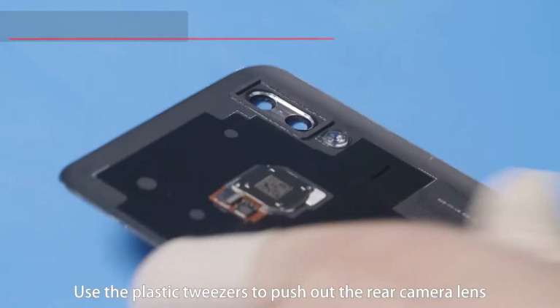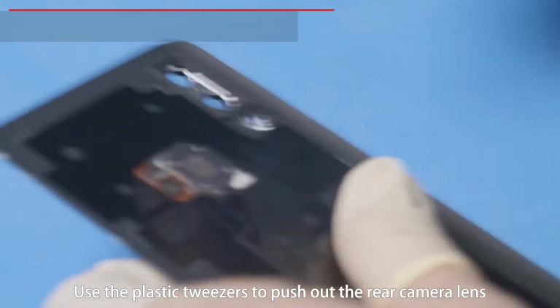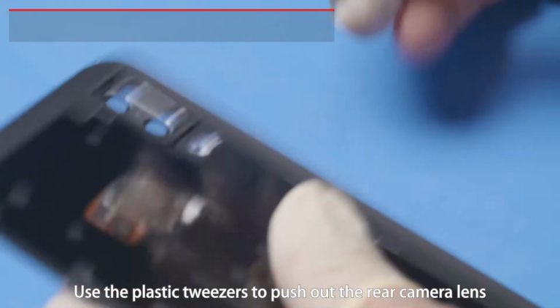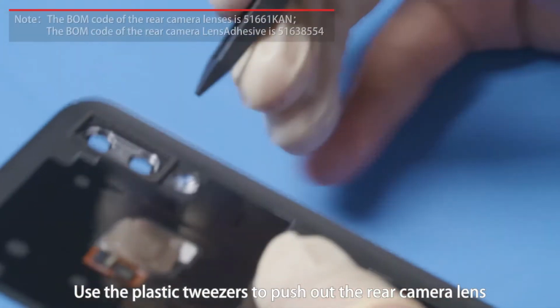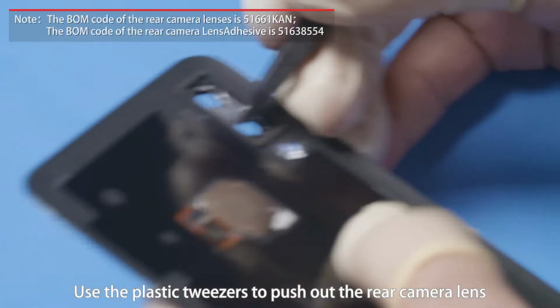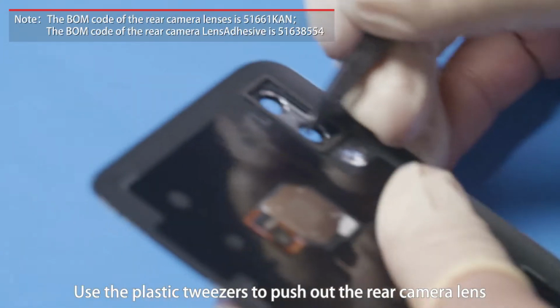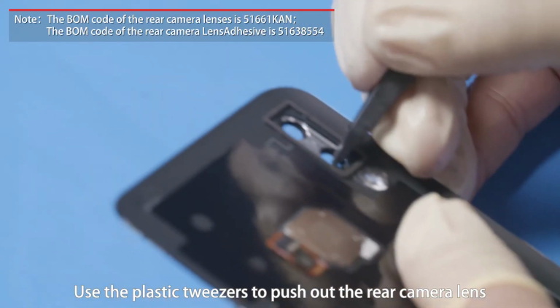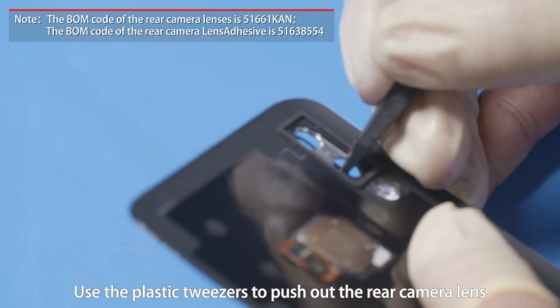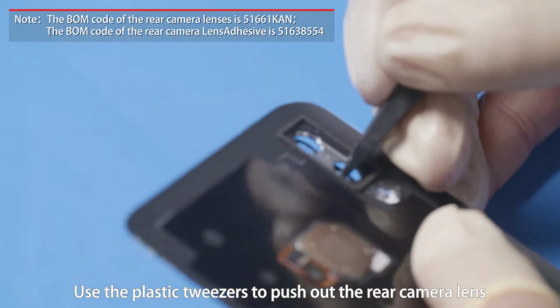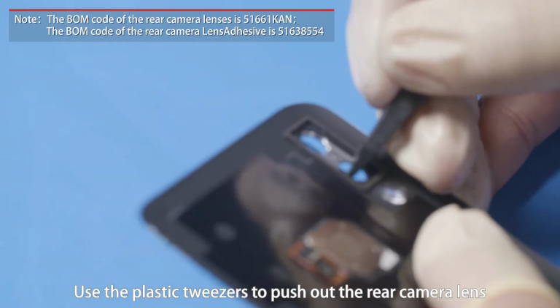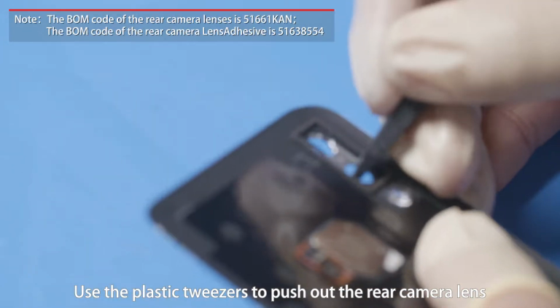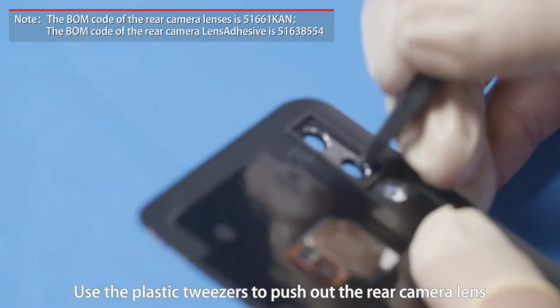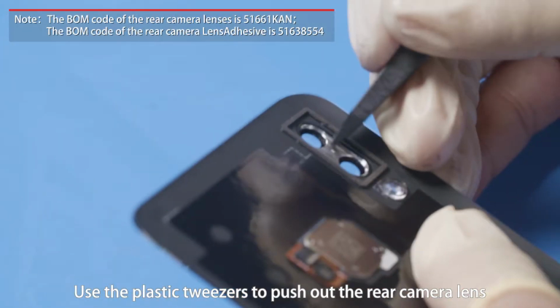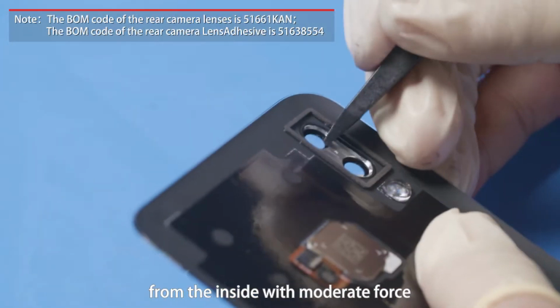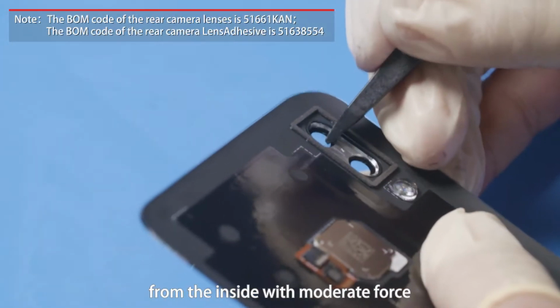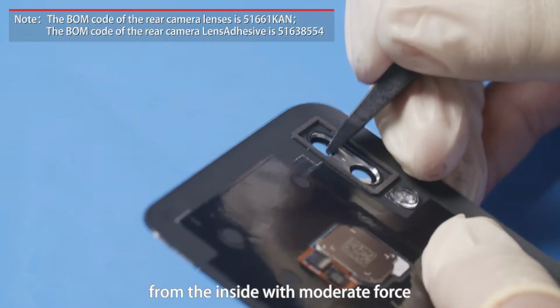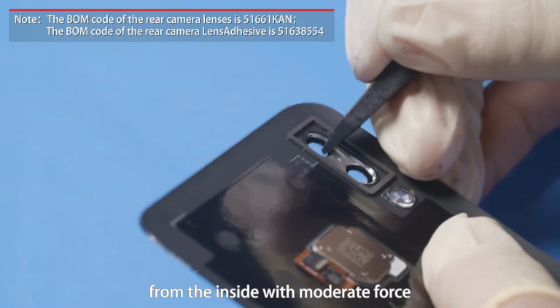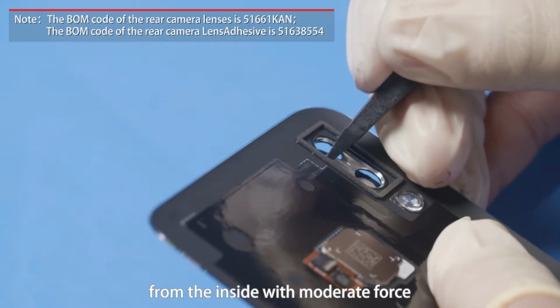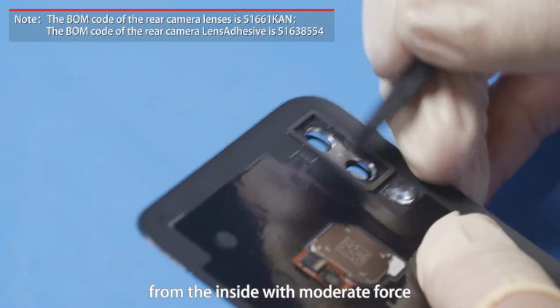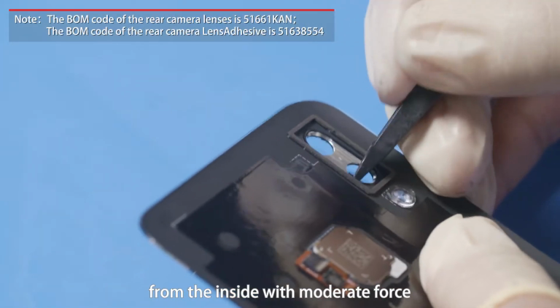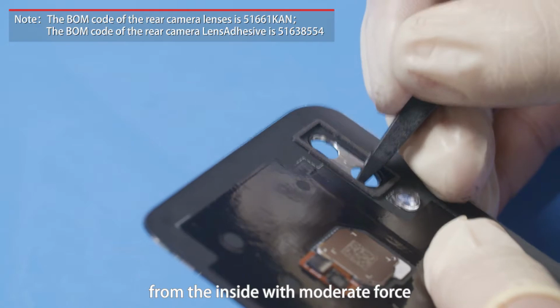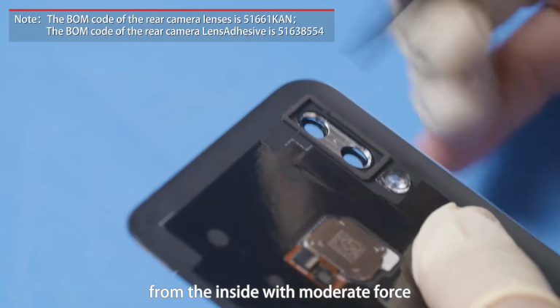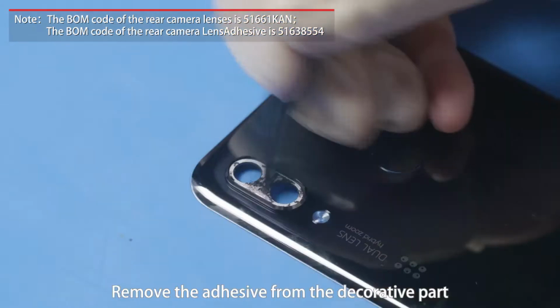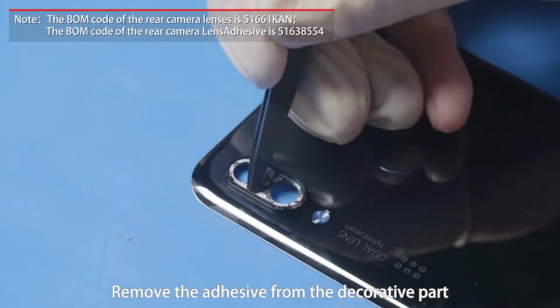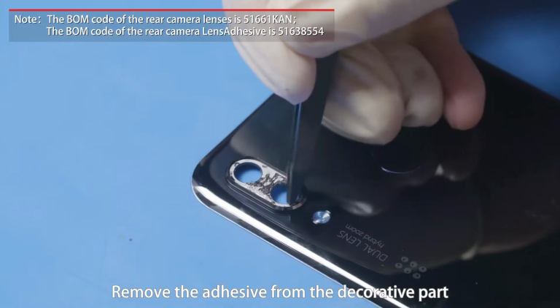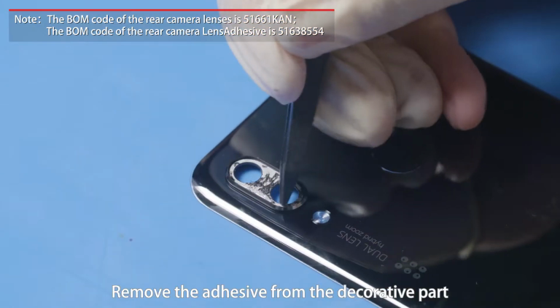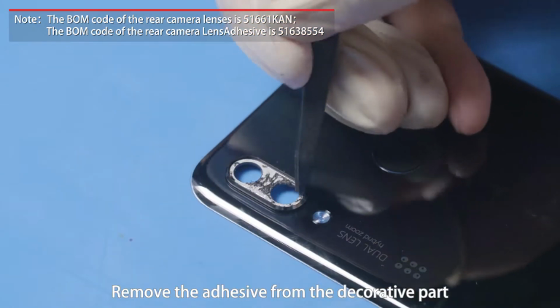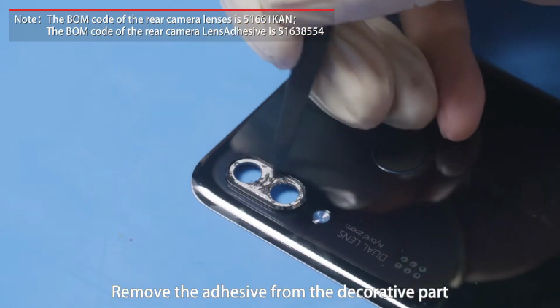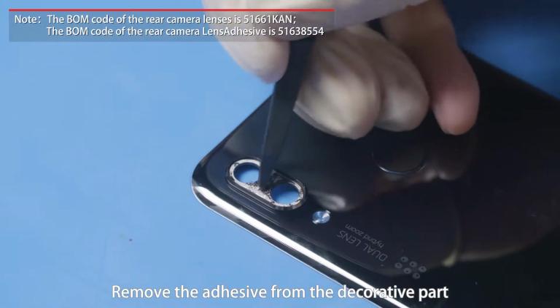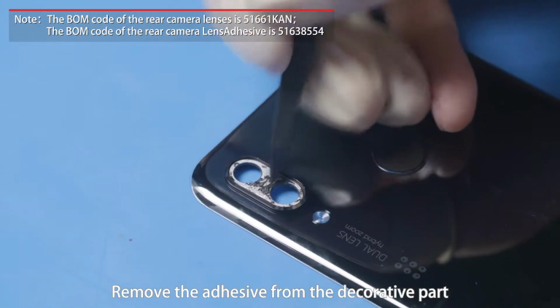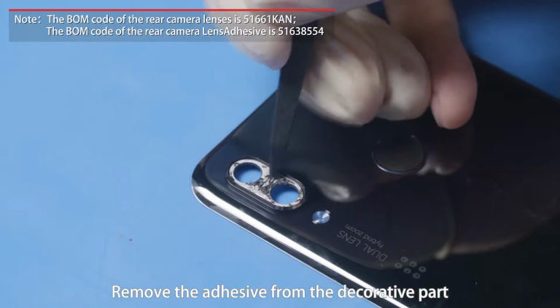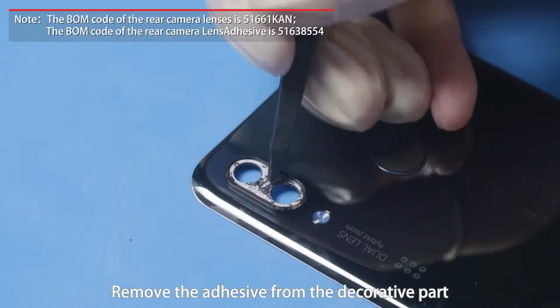Use the plastic tweezers to push out the rear camera lens from the inside with moderate force. Remove the adhesive from the decorative part.